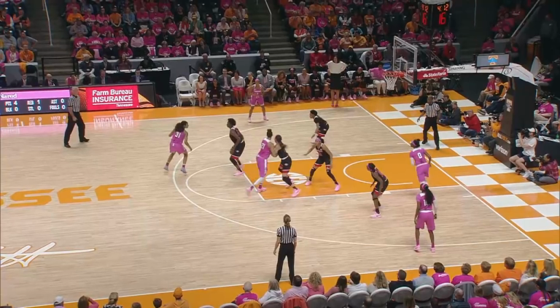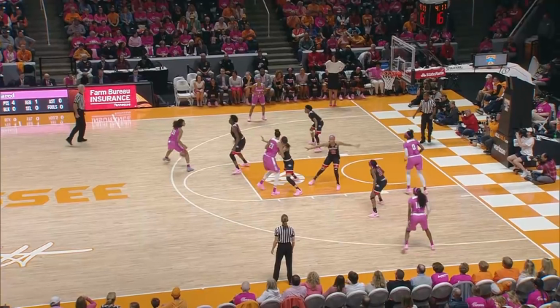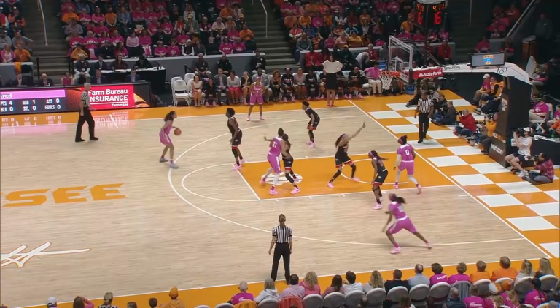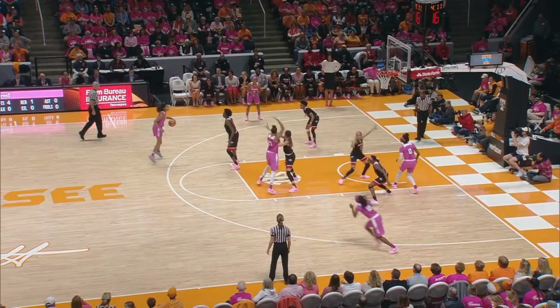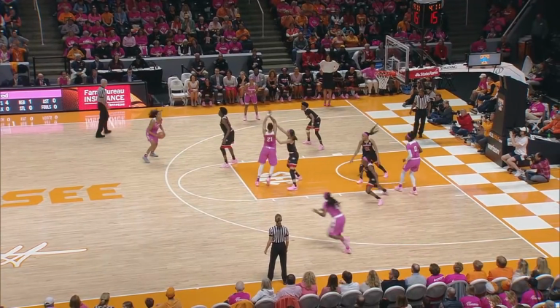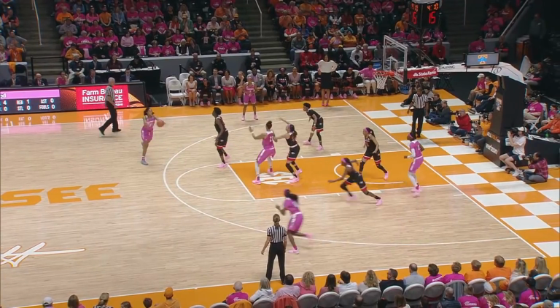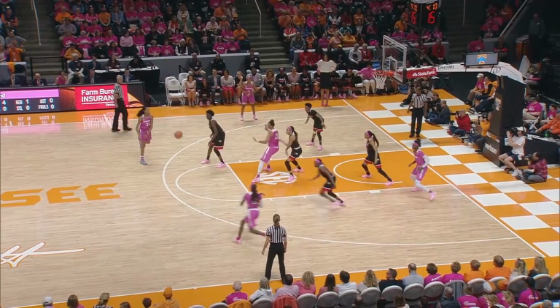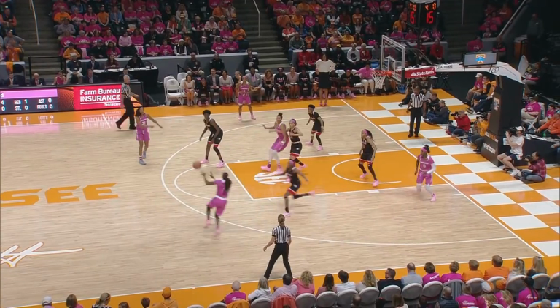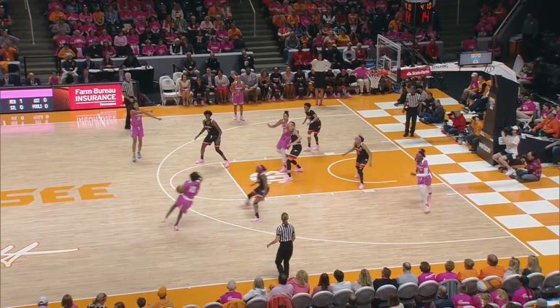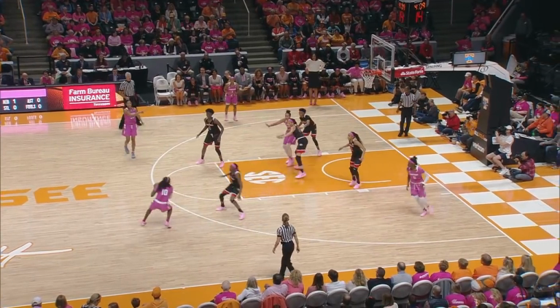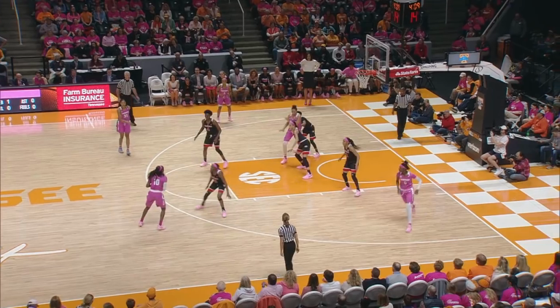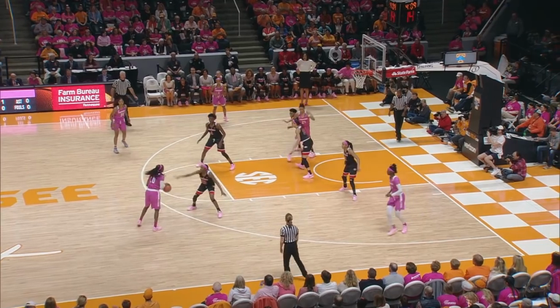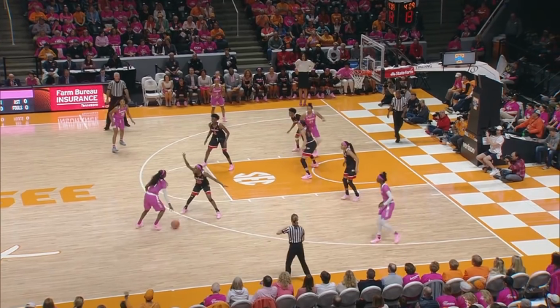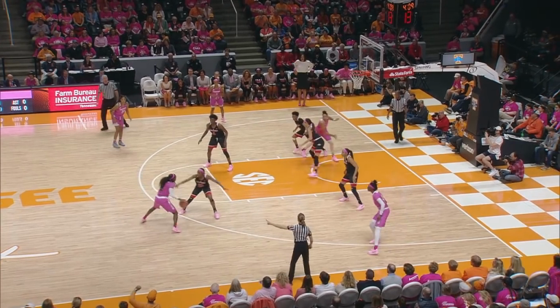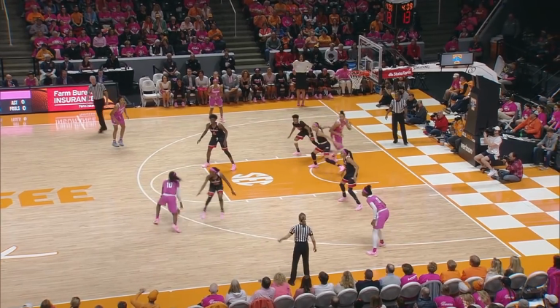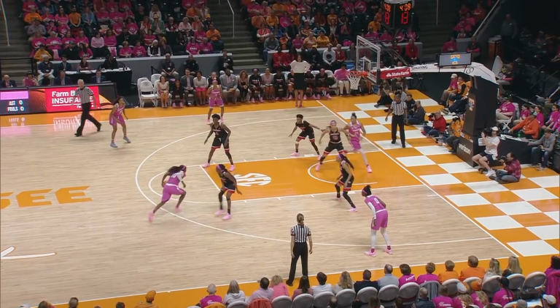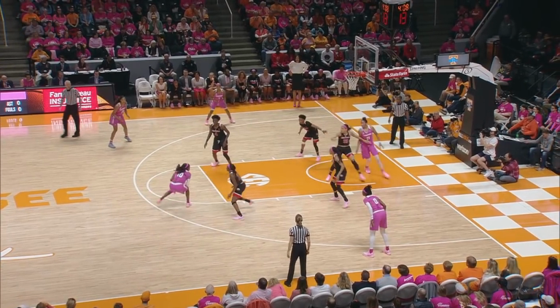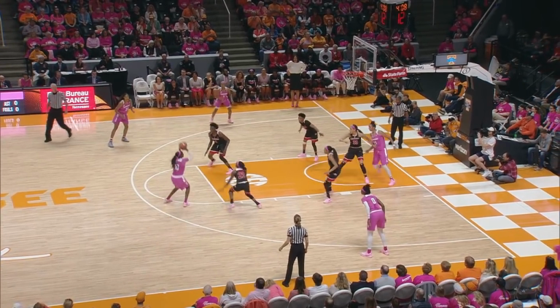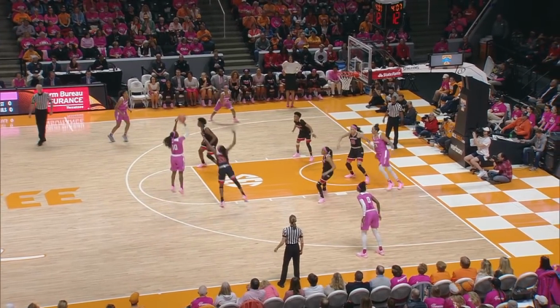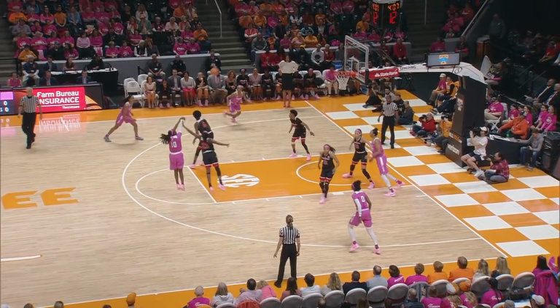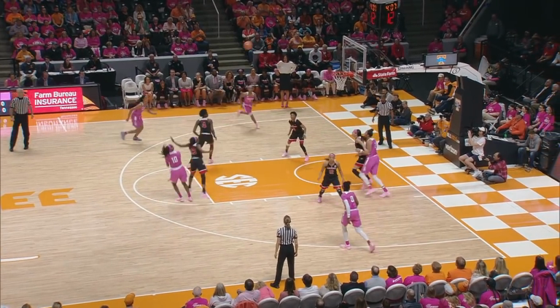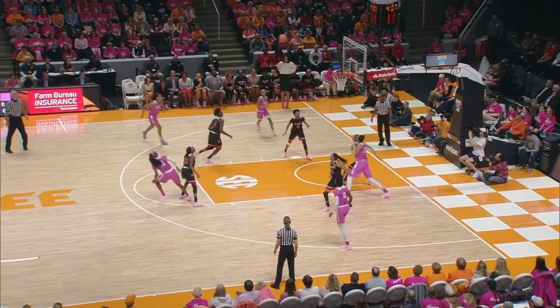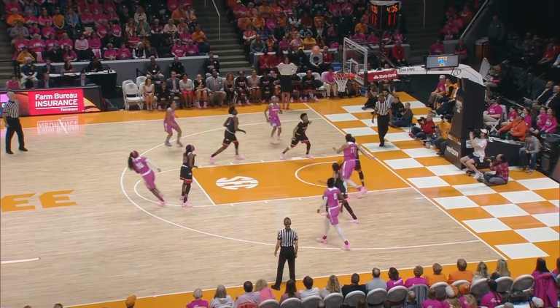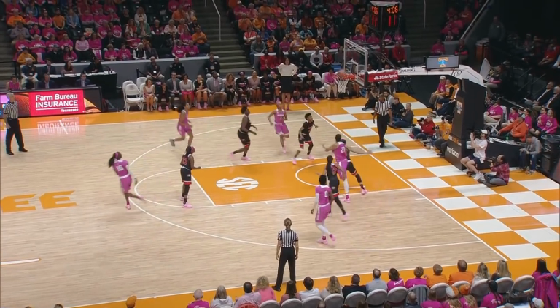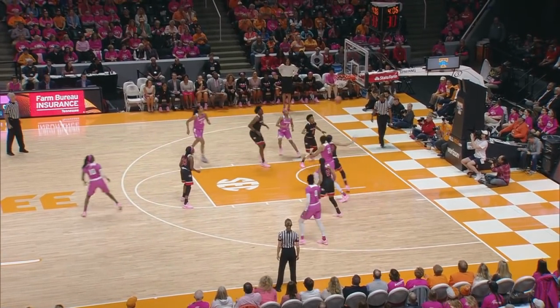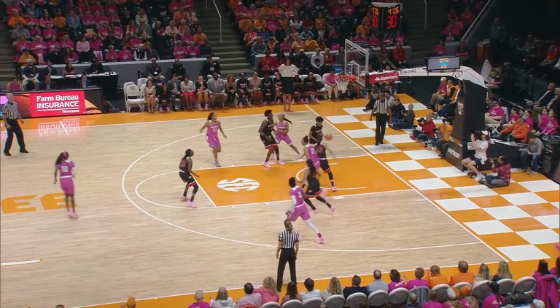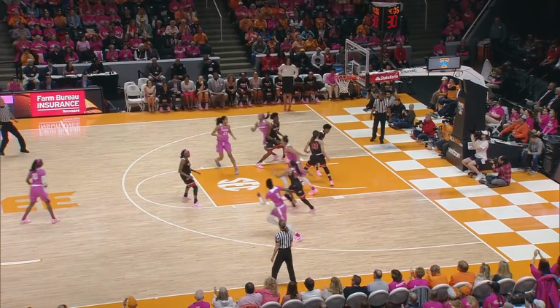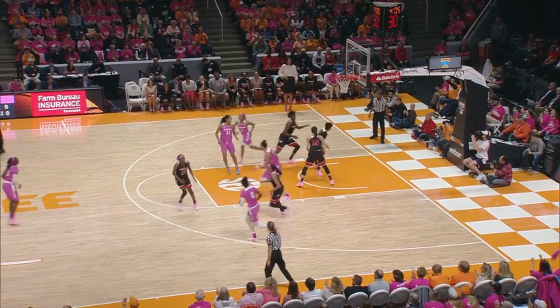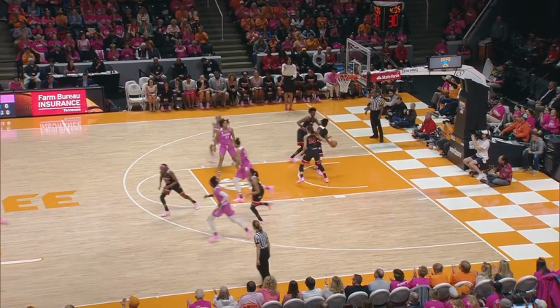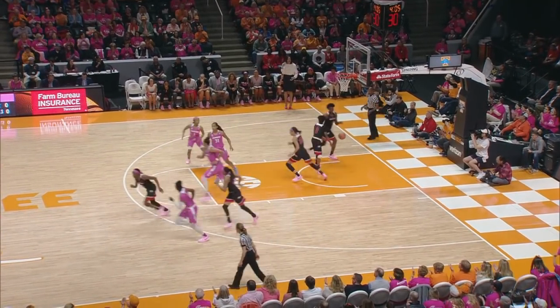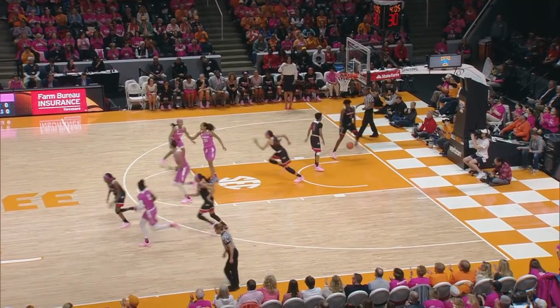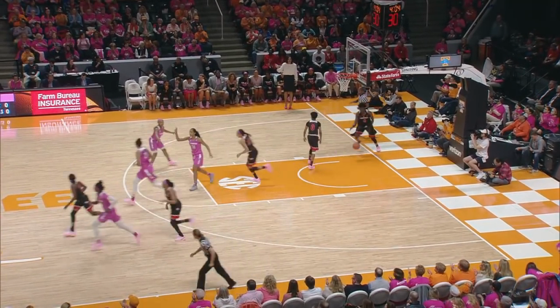Dribbles left to the left side of the circle. Over to Jackson, right side of the circle. Jackson, pull up jumper, it's good. That's a two.